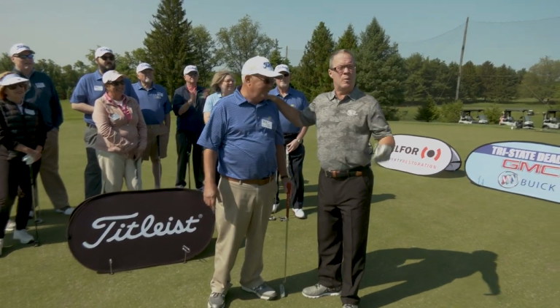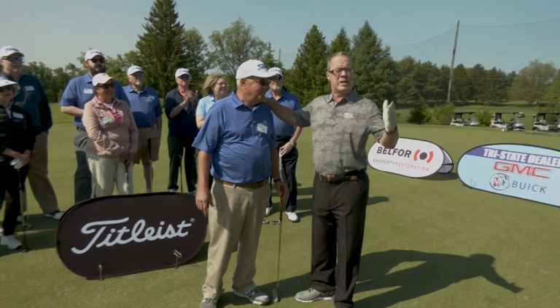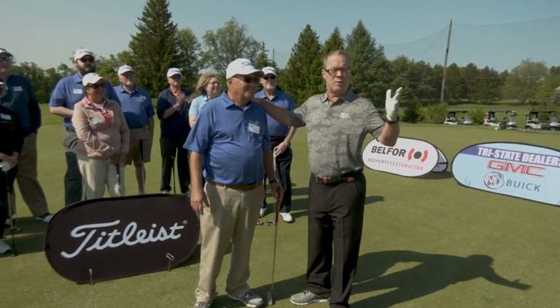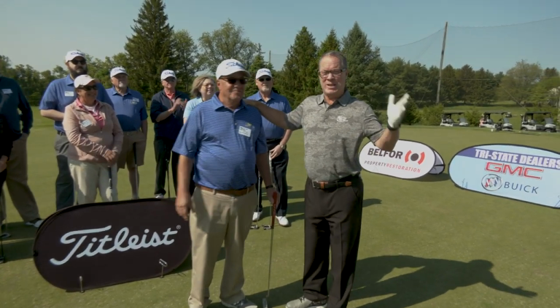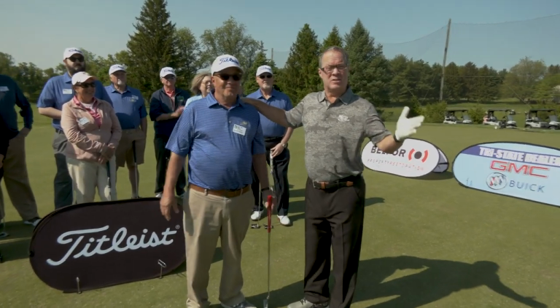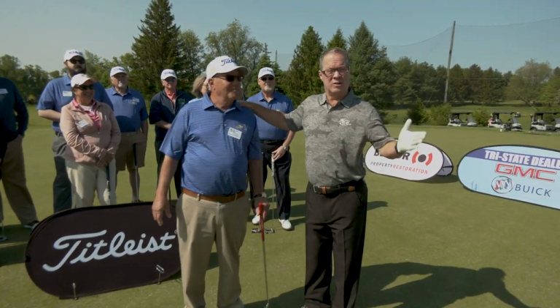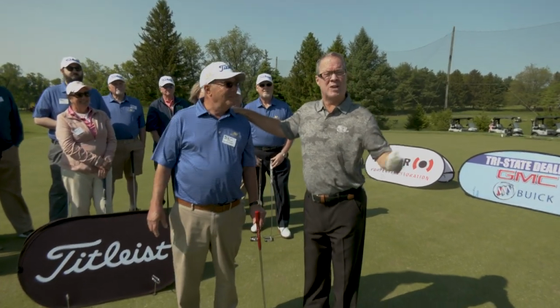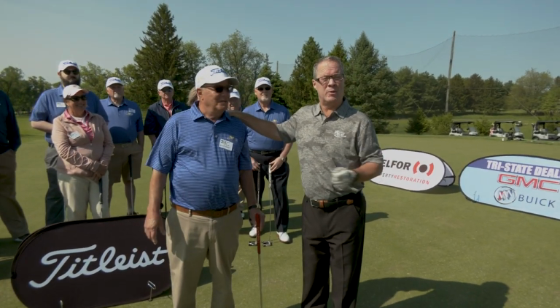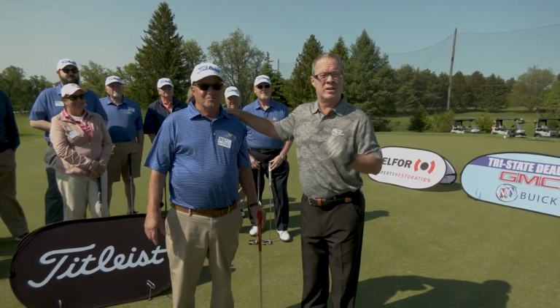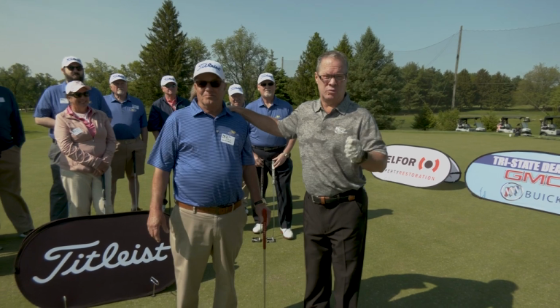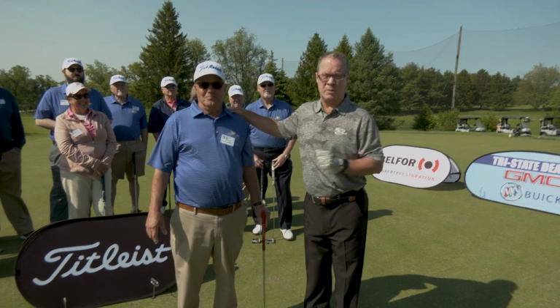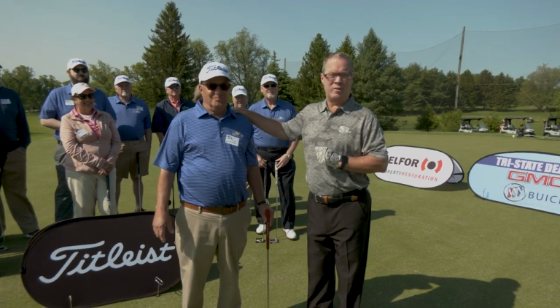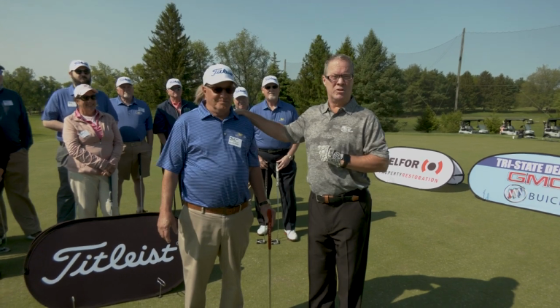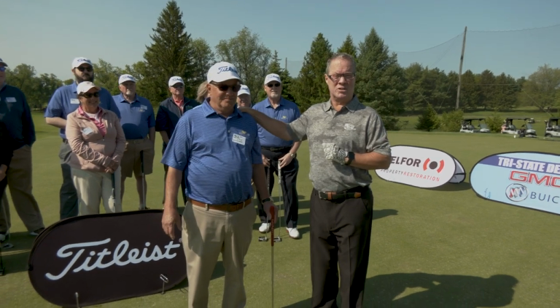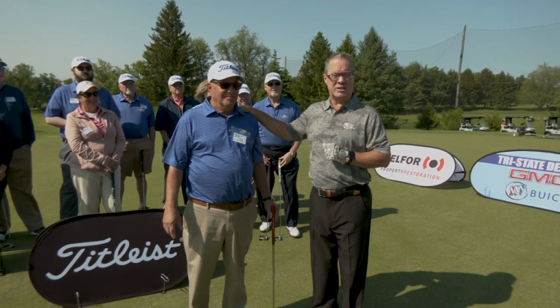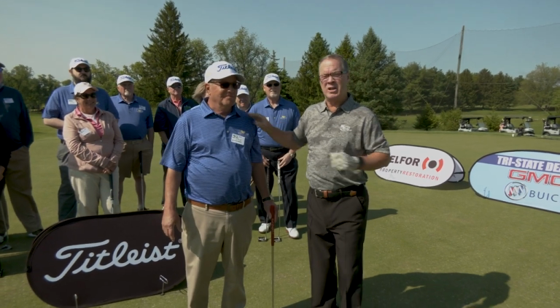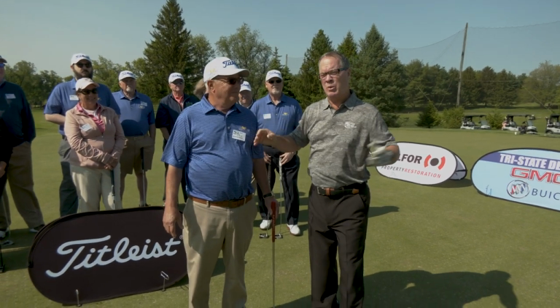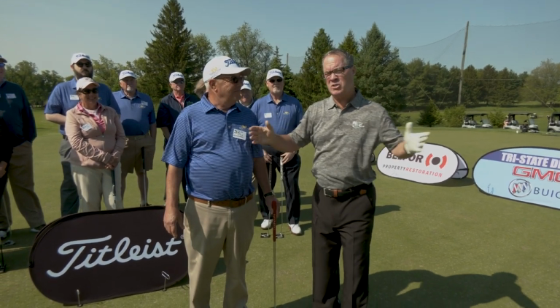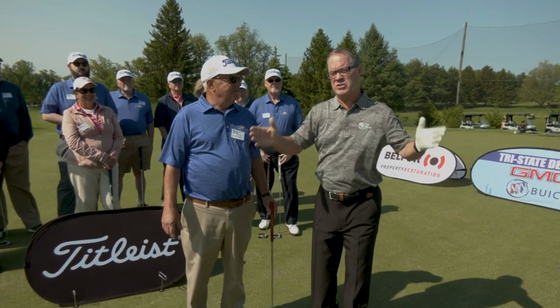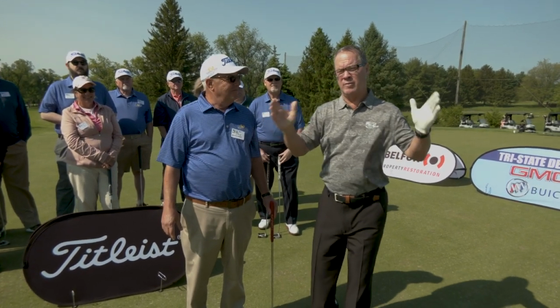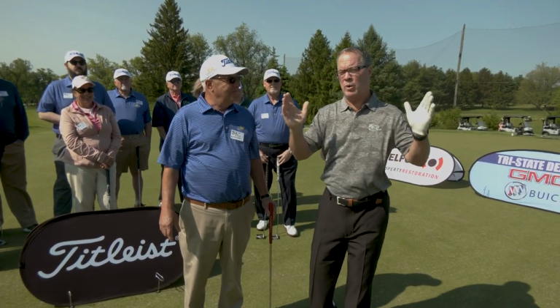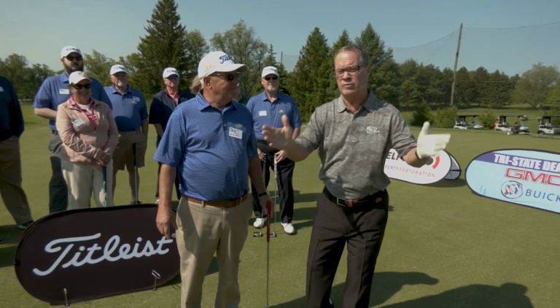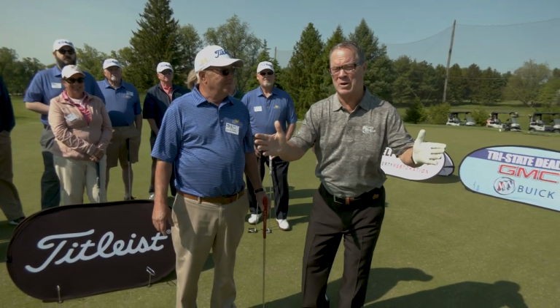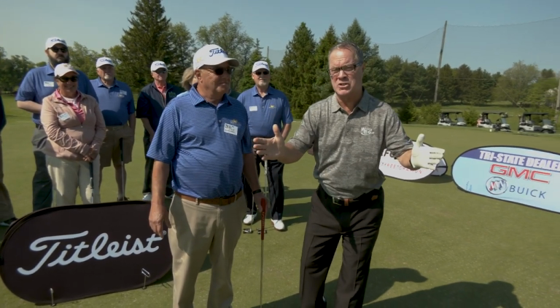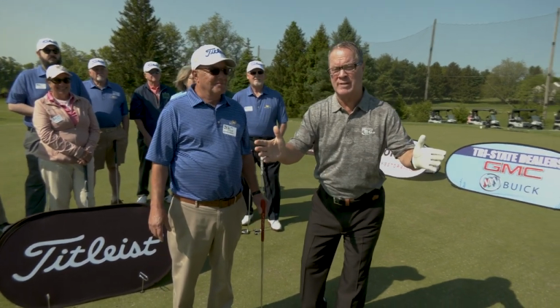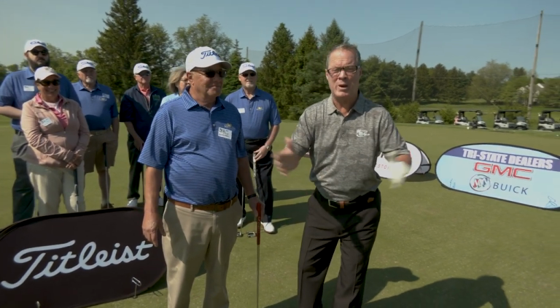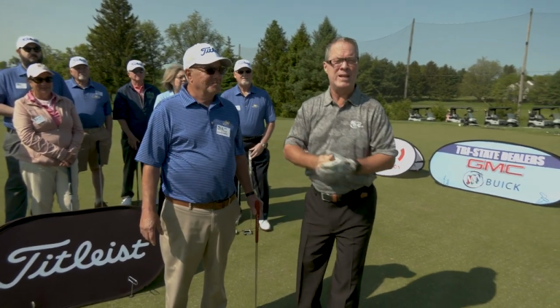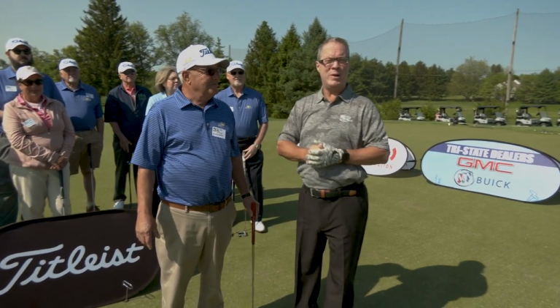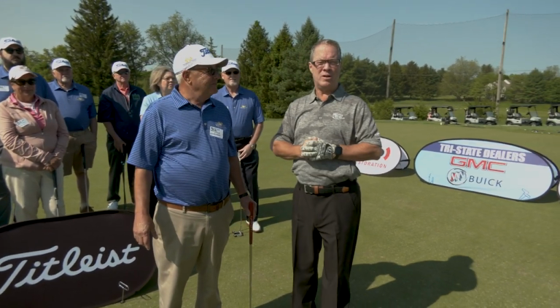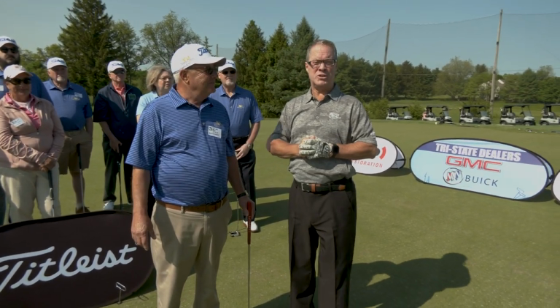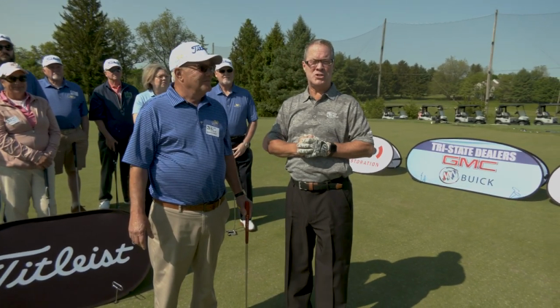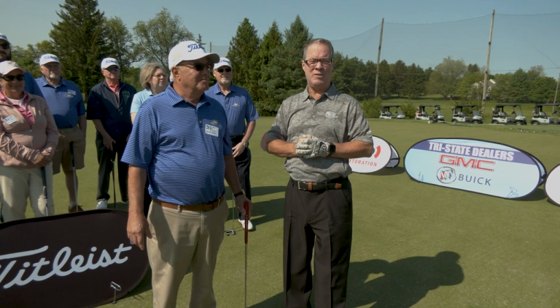We didn't give away the Titleist Hybrid this week, but the great news is we still have a ton of wonderful prizes to give away in the Winning Golf Skills Challenge.